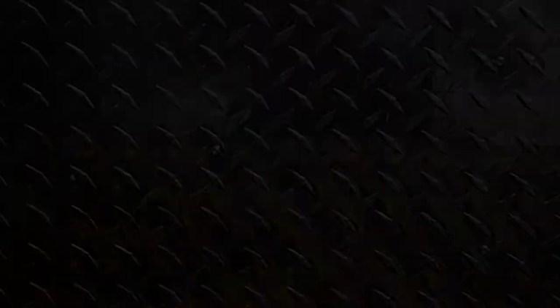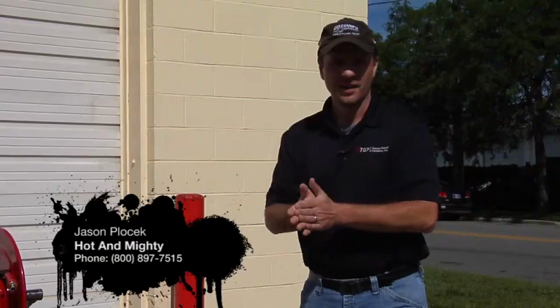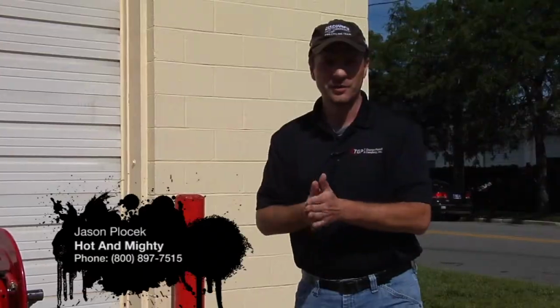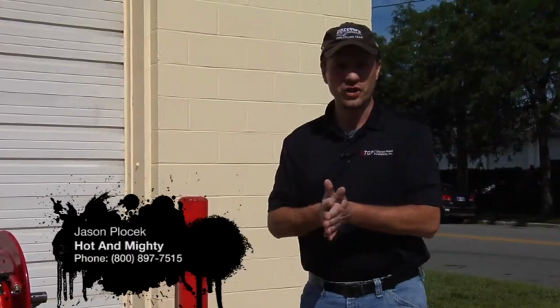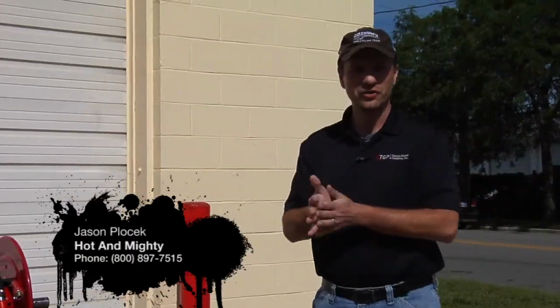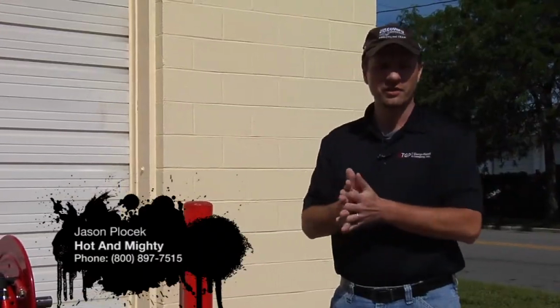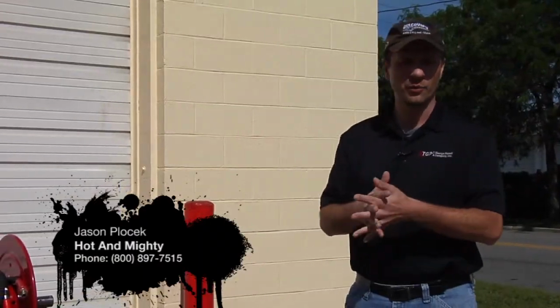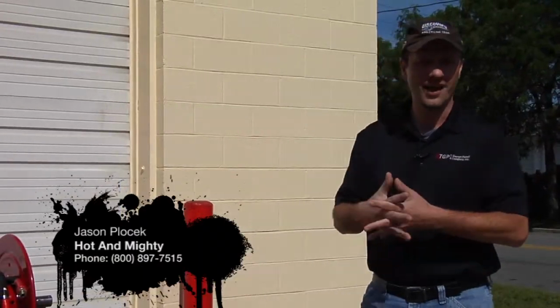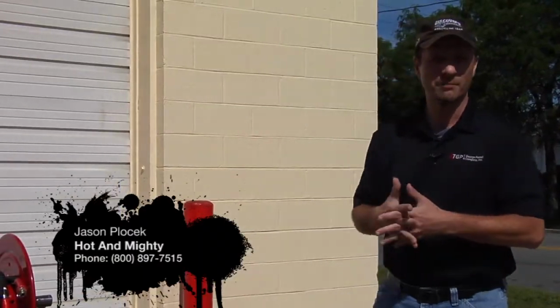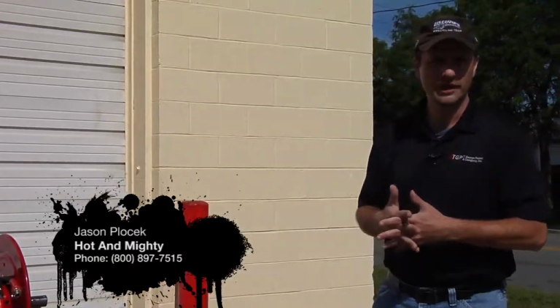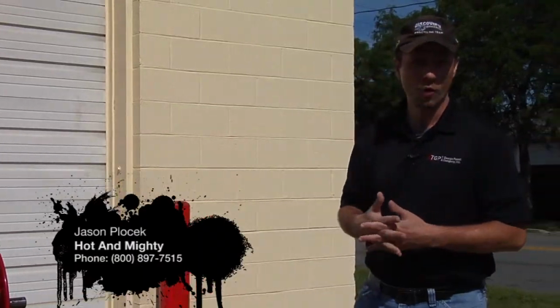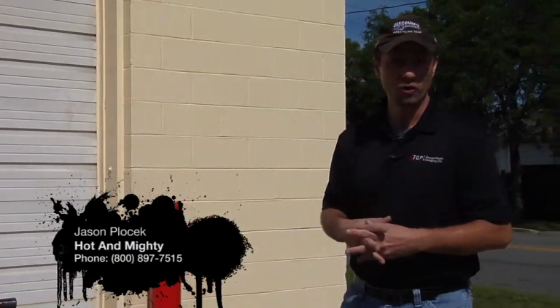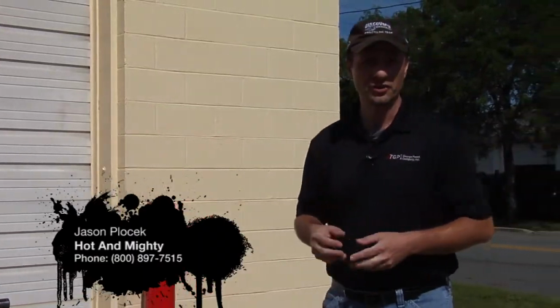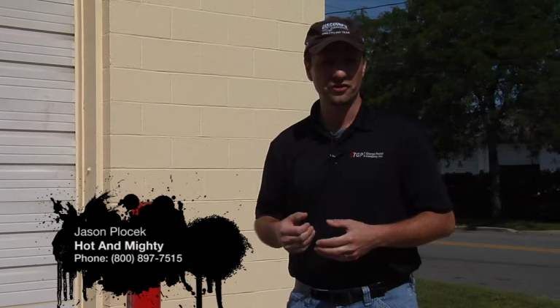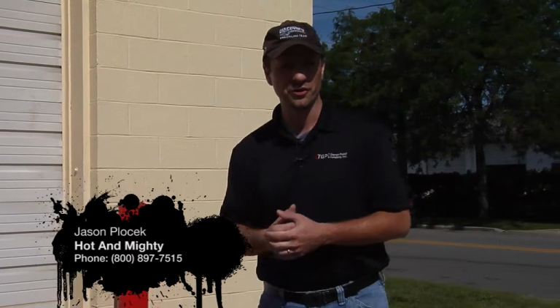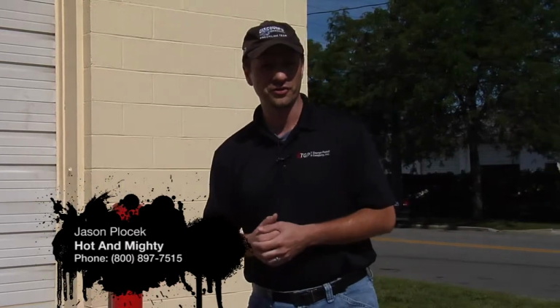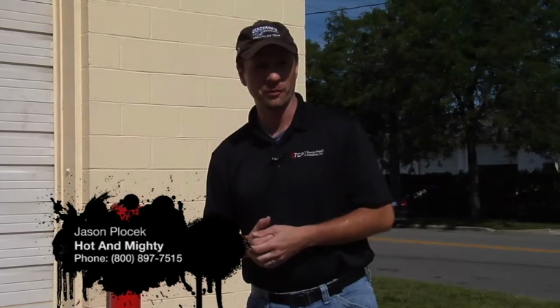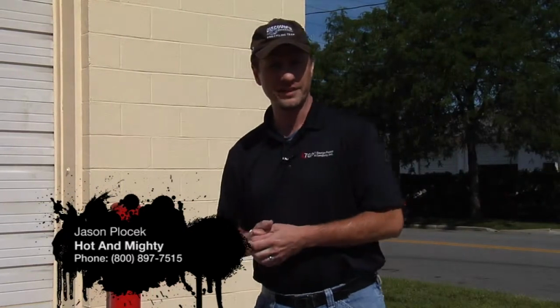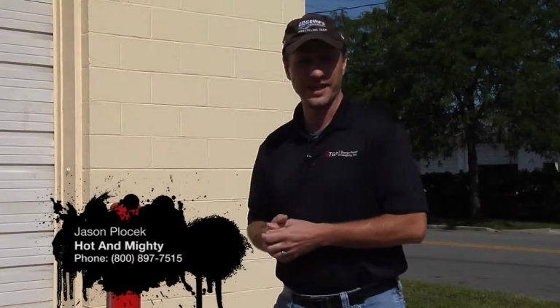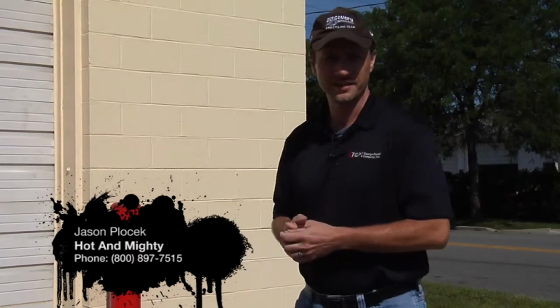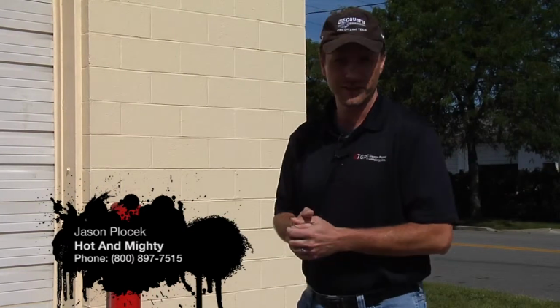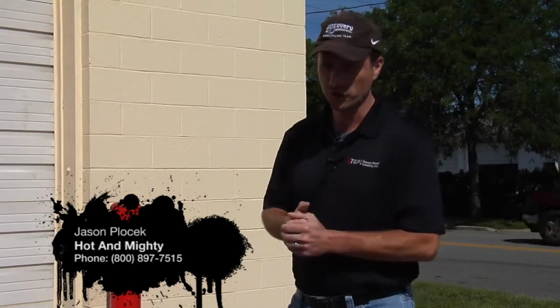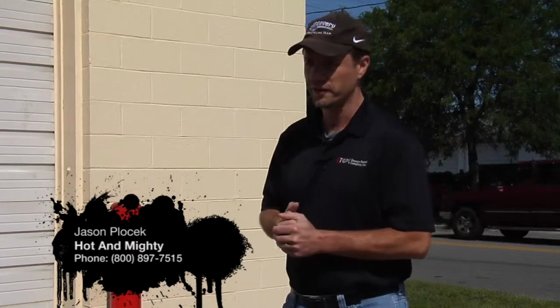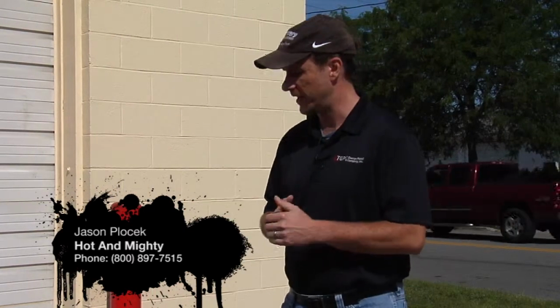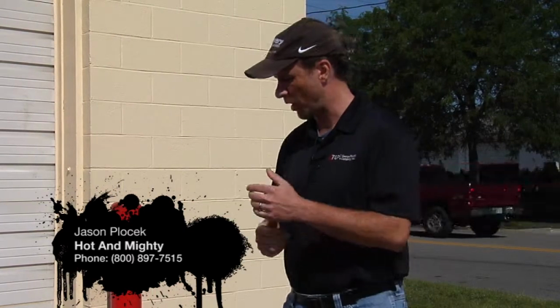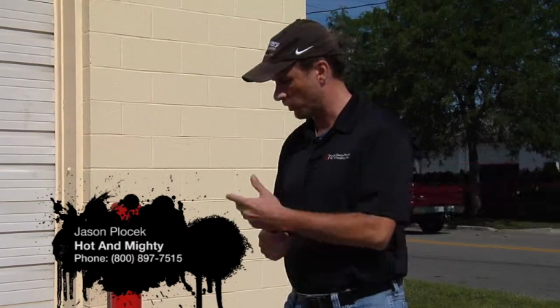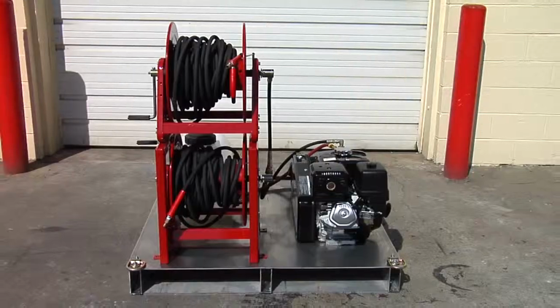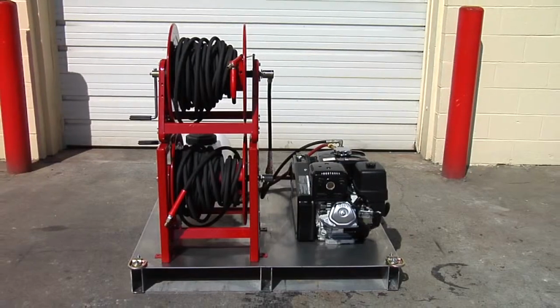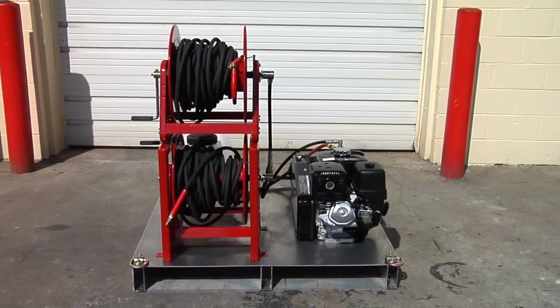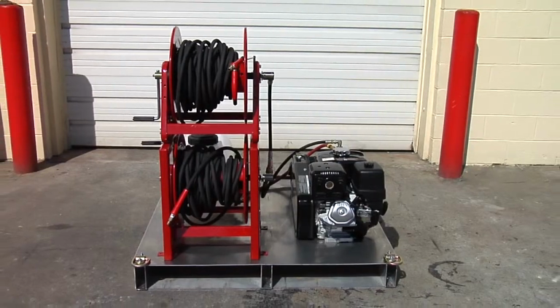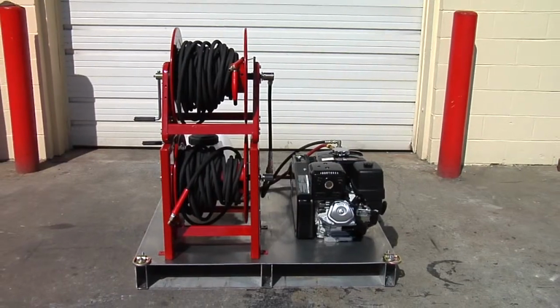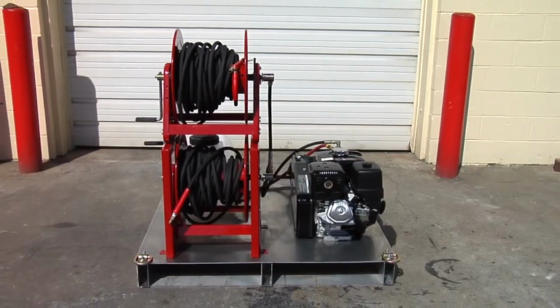Hi, my name is Jason. I'm with Hot and Mighty Mobile Cleaning Systems here in South Bend, Indiana. Here to talk to you today about one of our custom skid units.